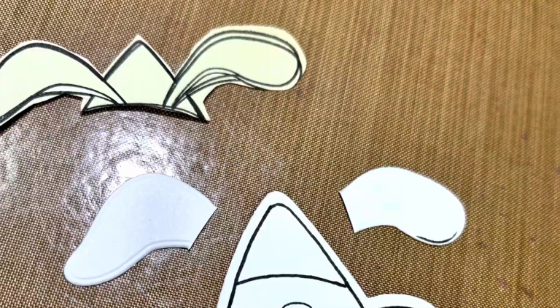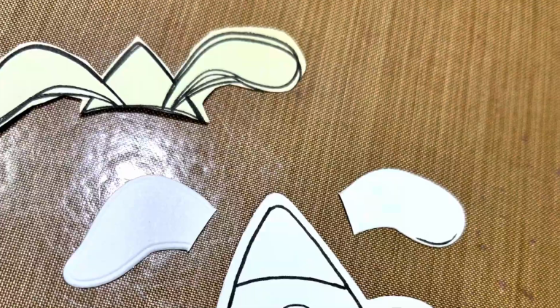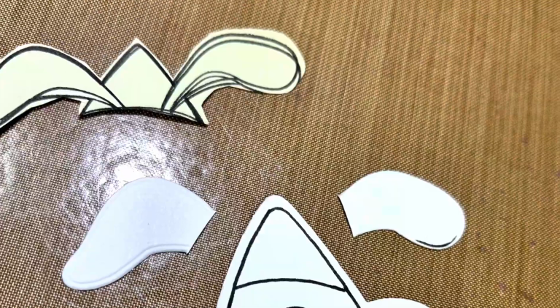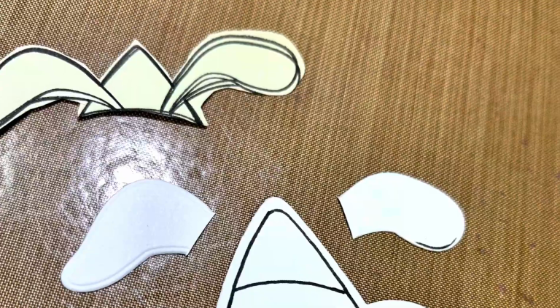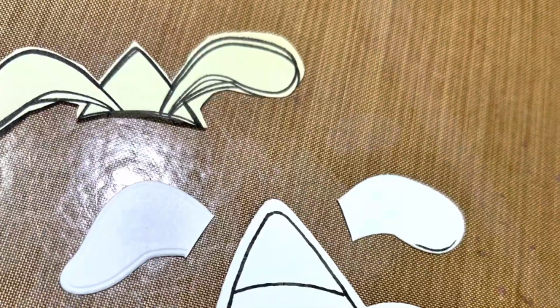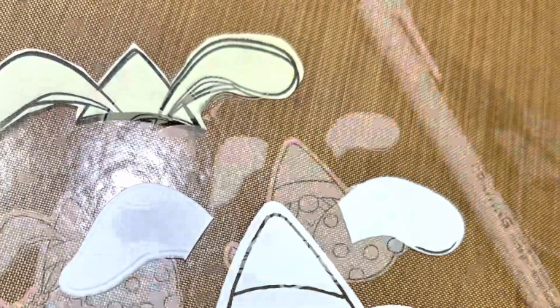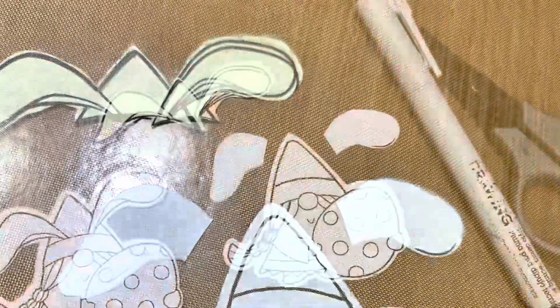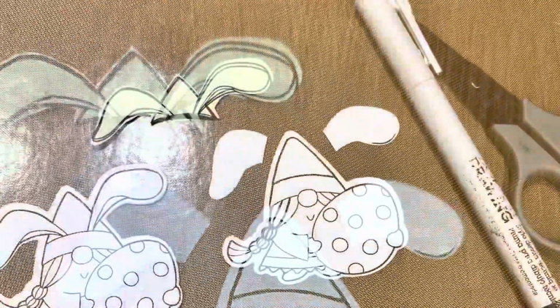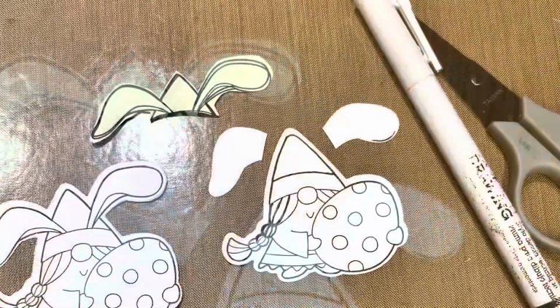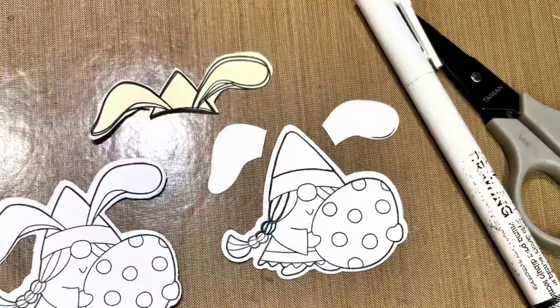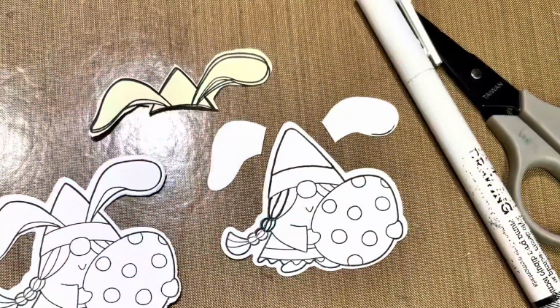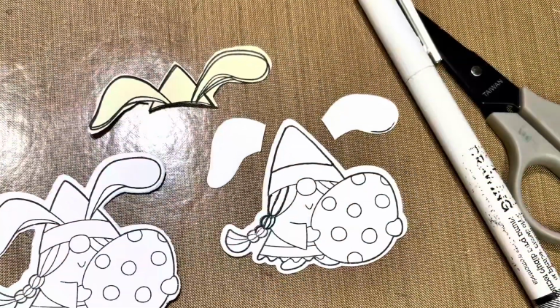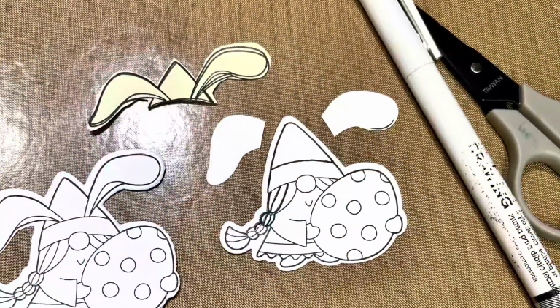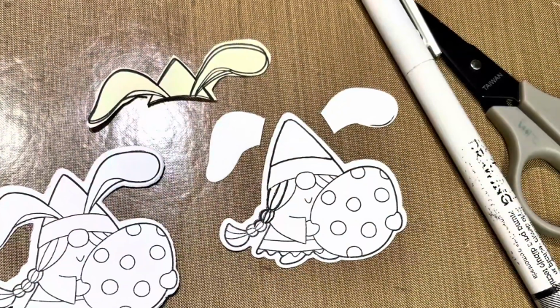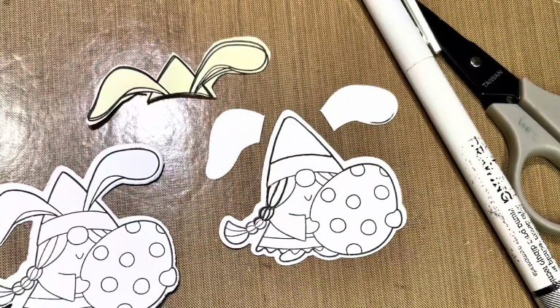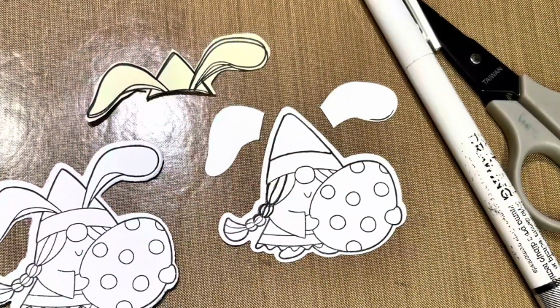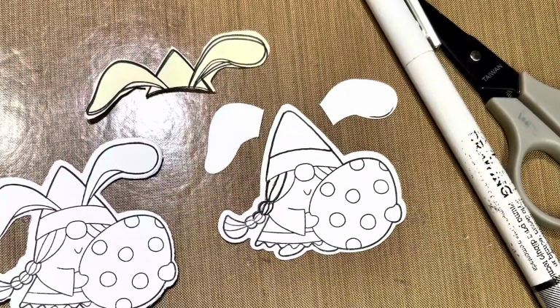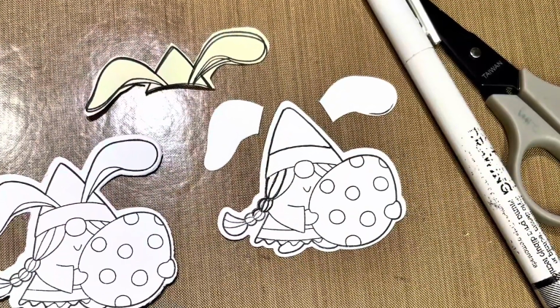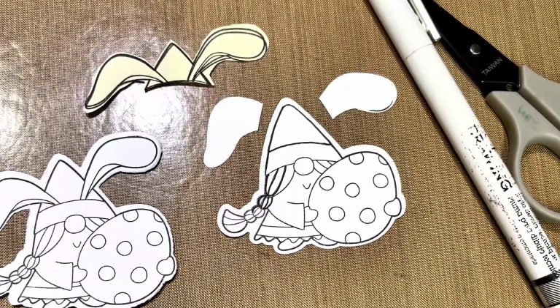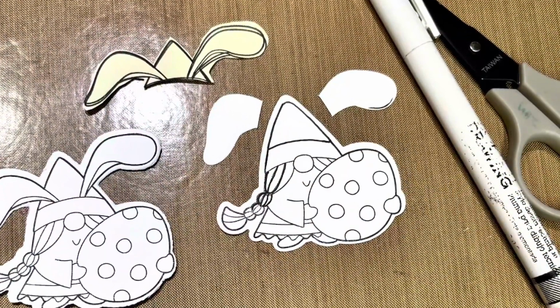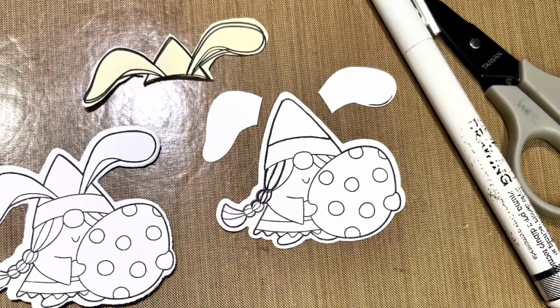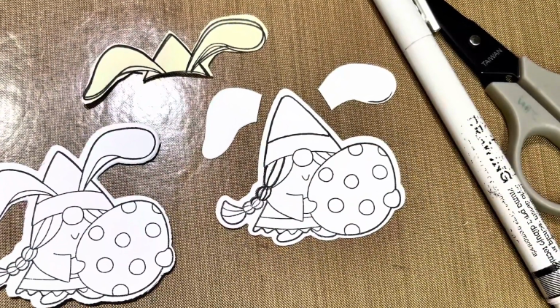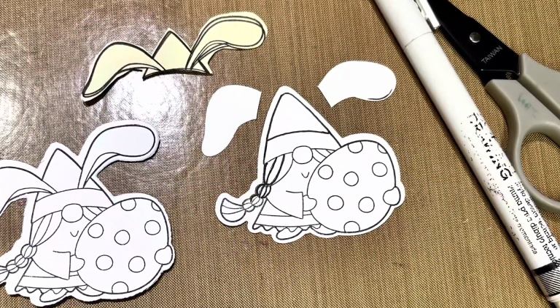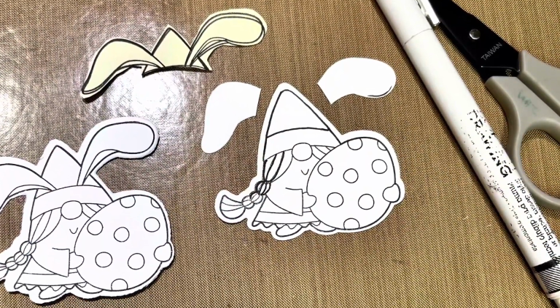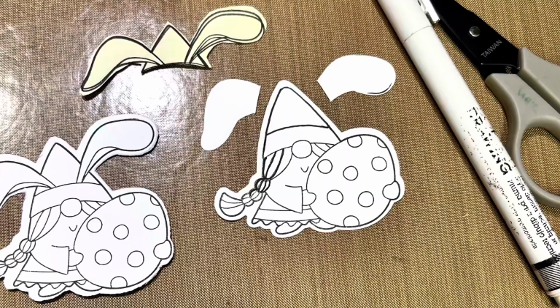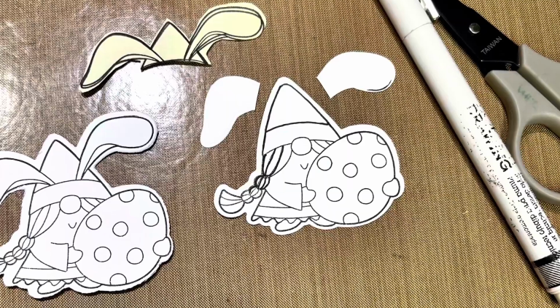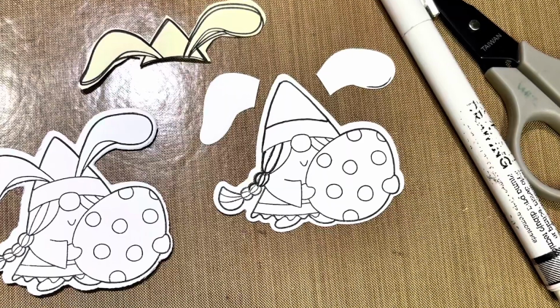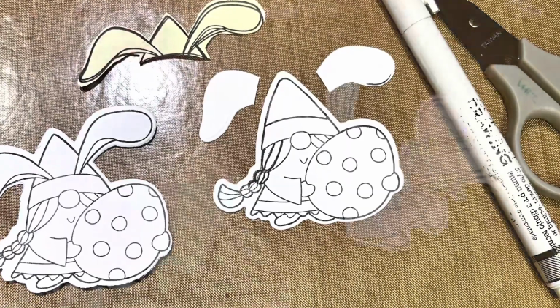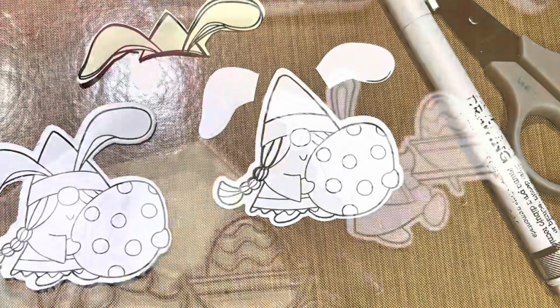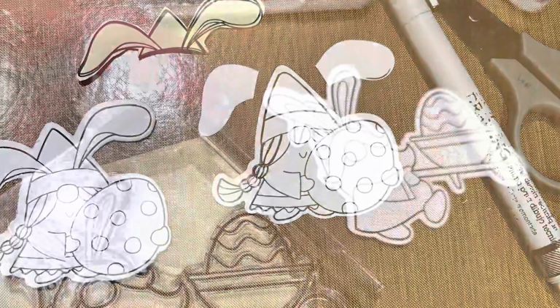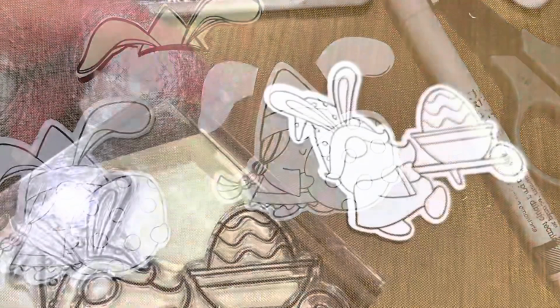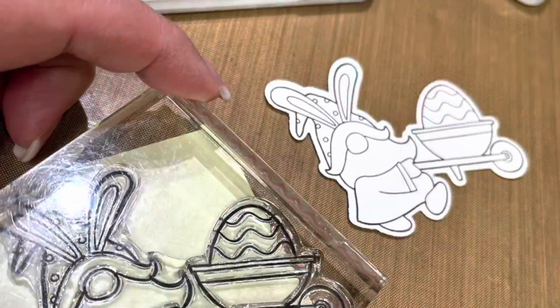So this little gnome is no longer an Easter gnome. She is holding an egg, but that's okay — we'll take care of that a little later.